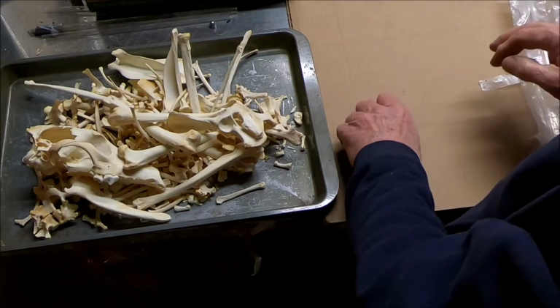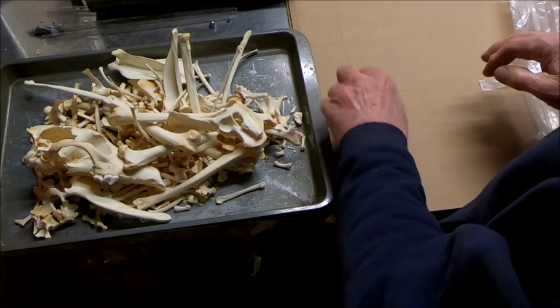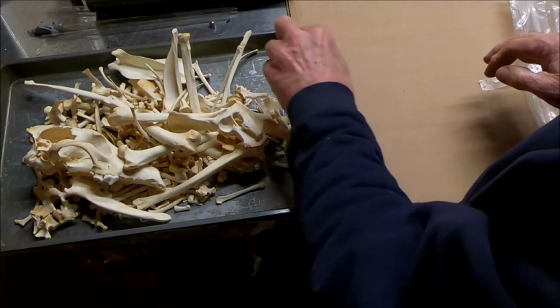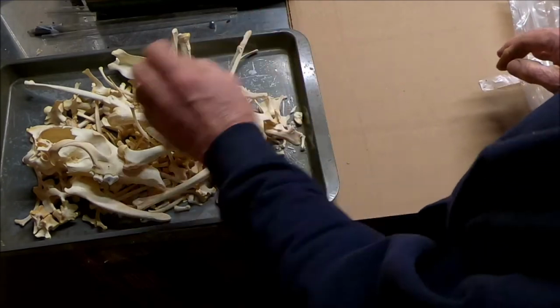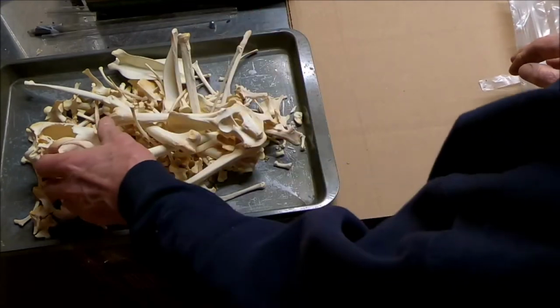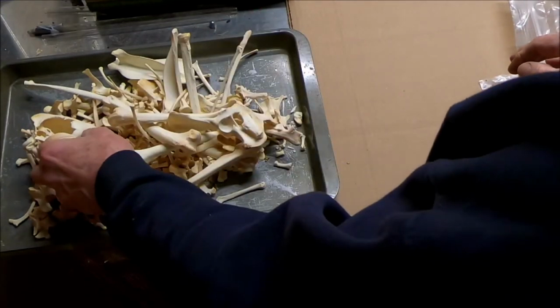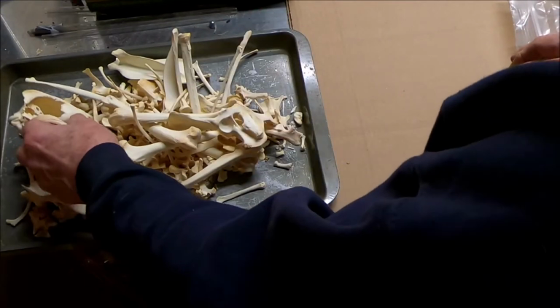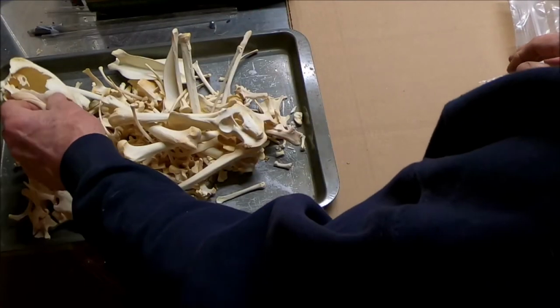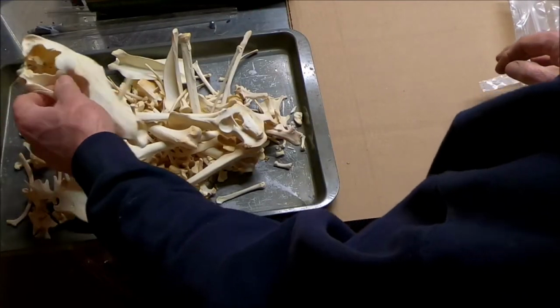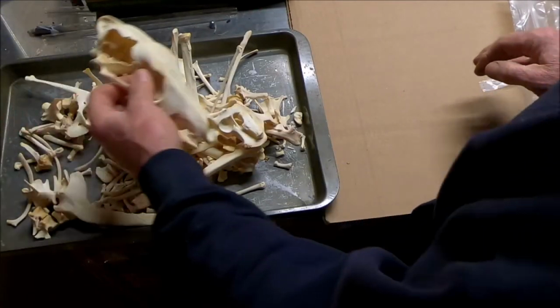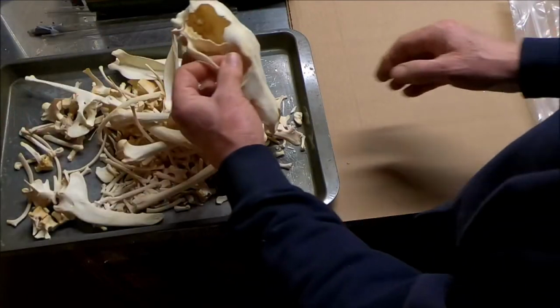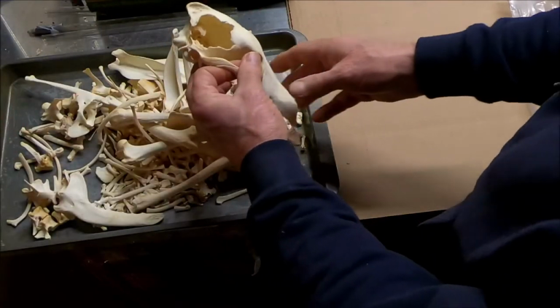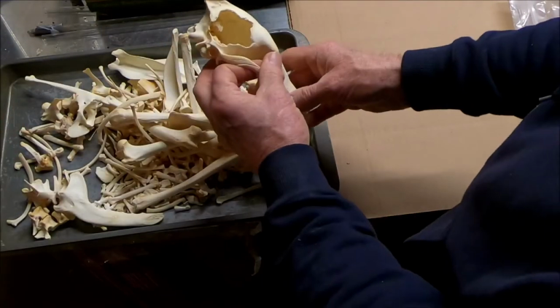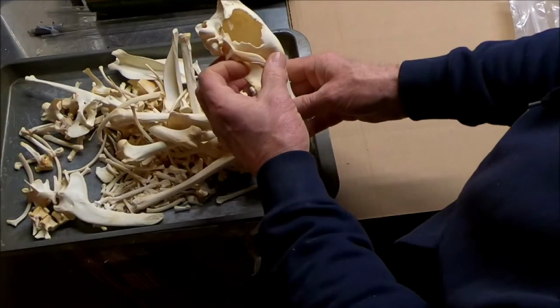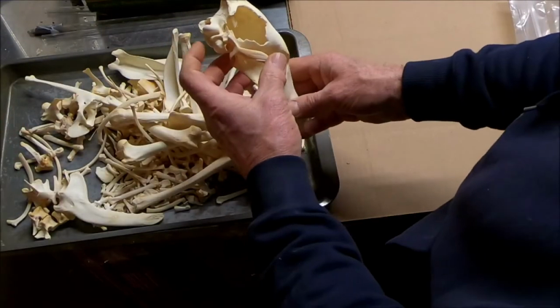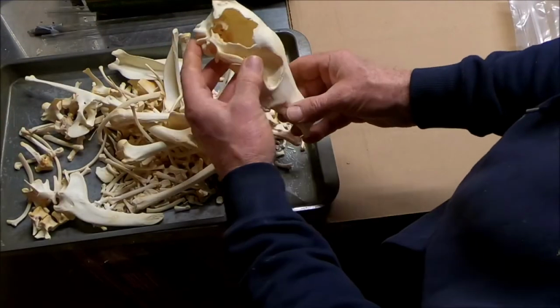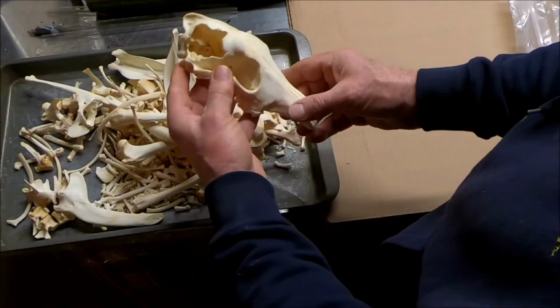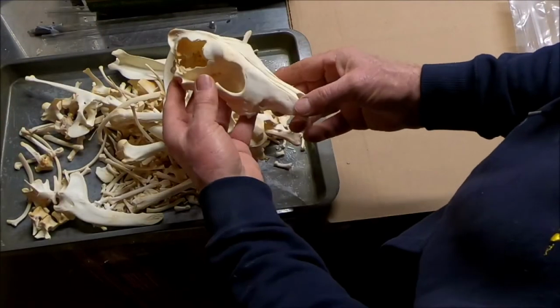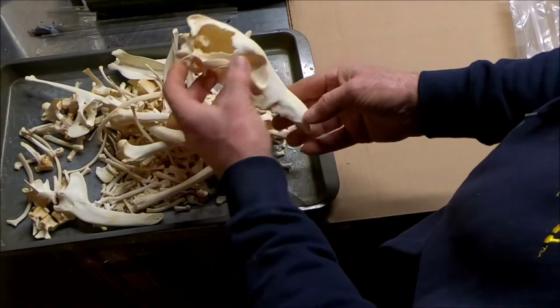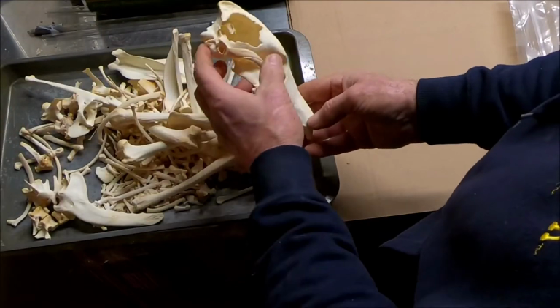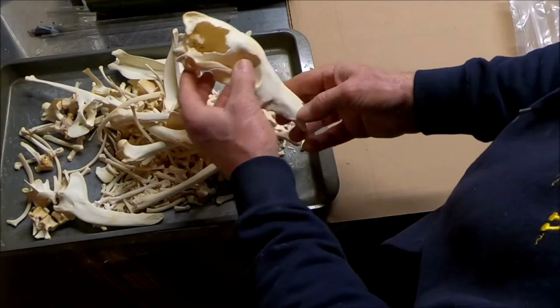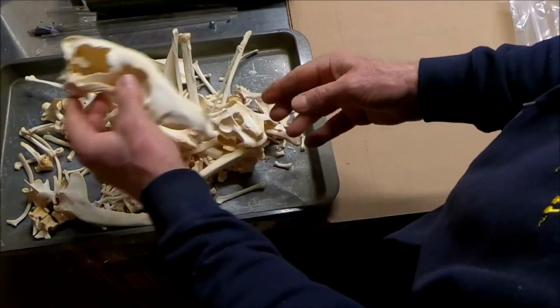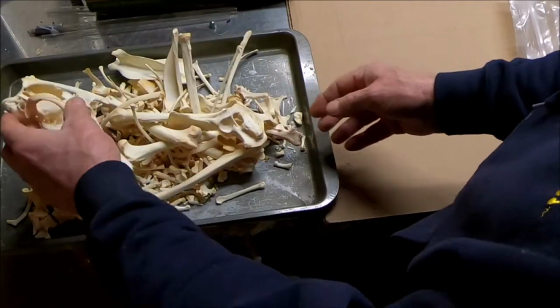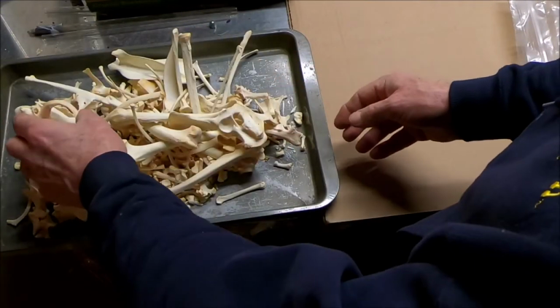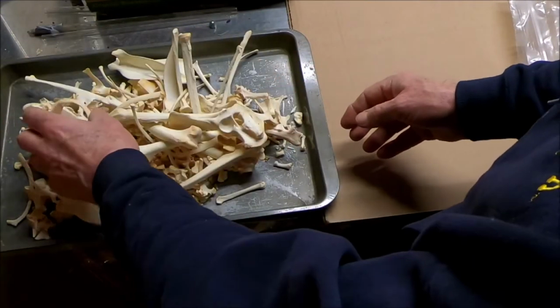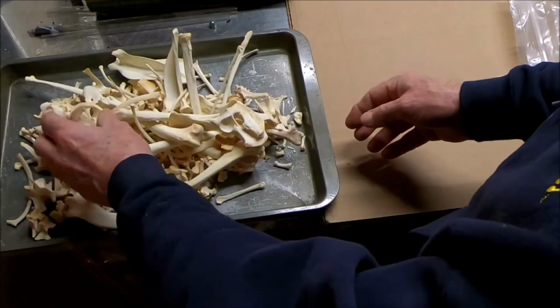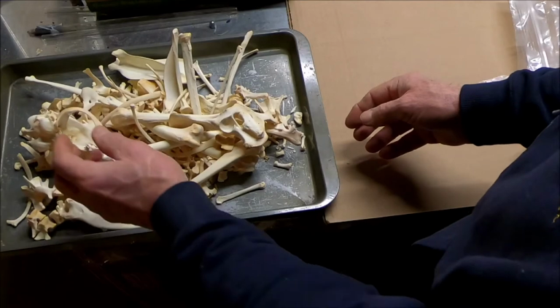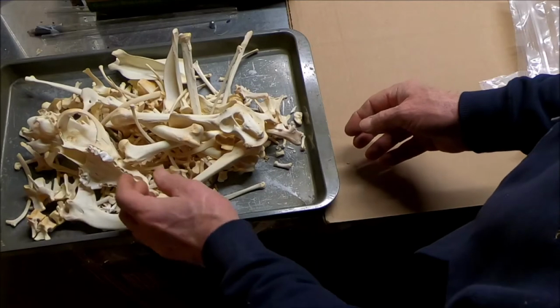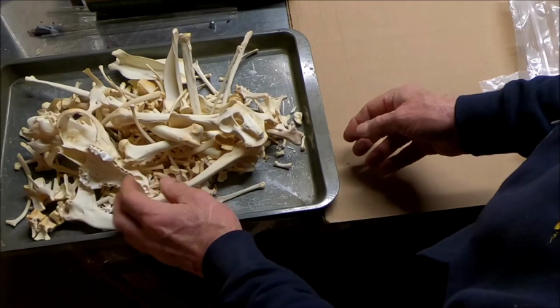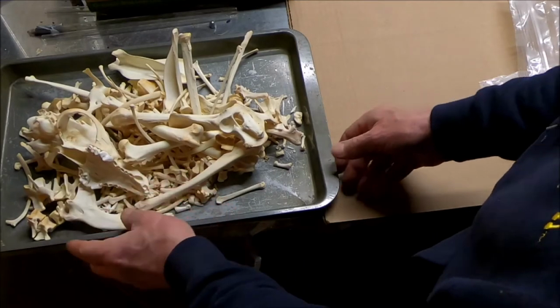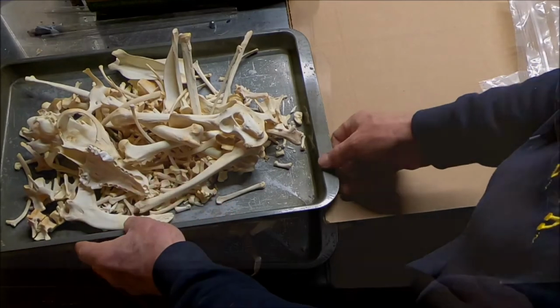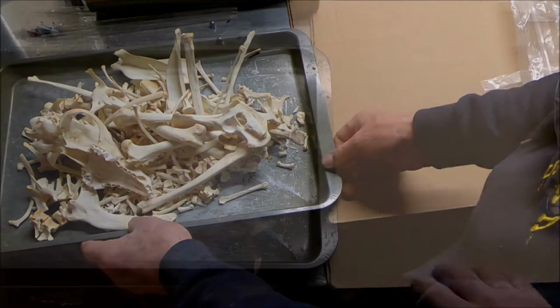This is really pretty. That's an extreme fracture. Let's find a better one than that.